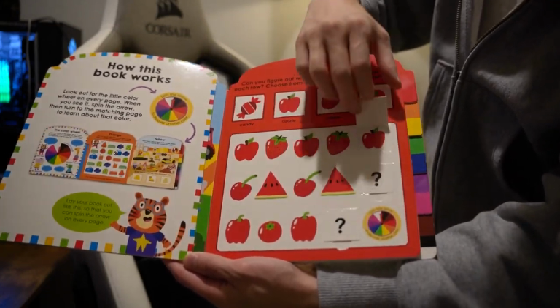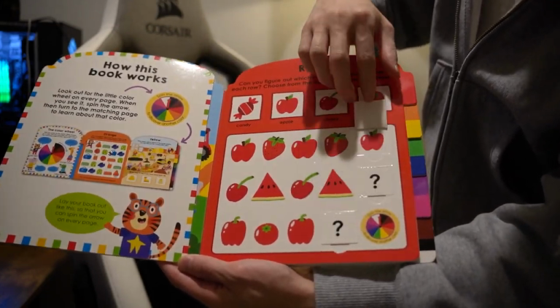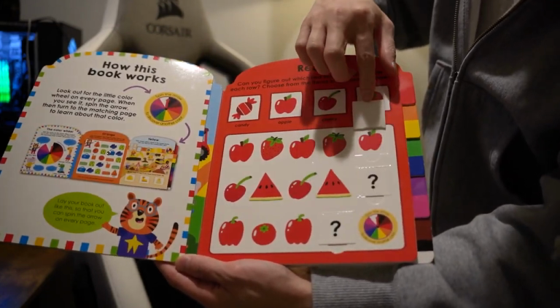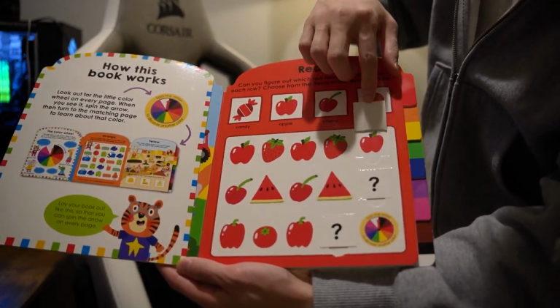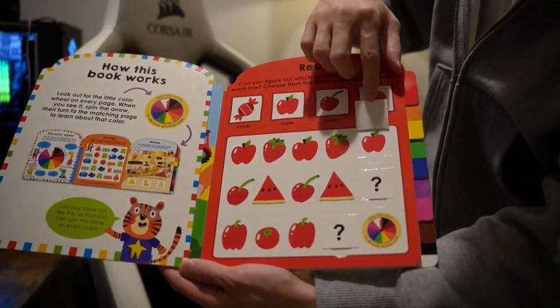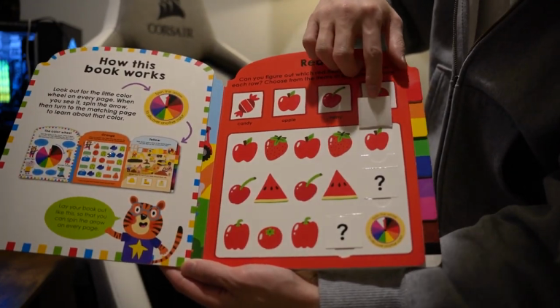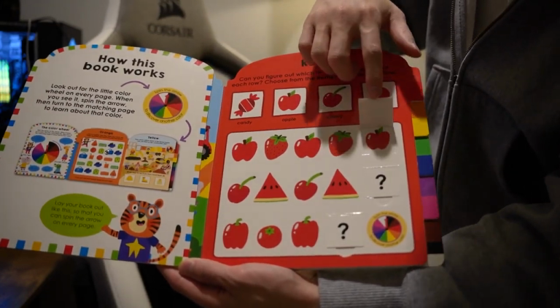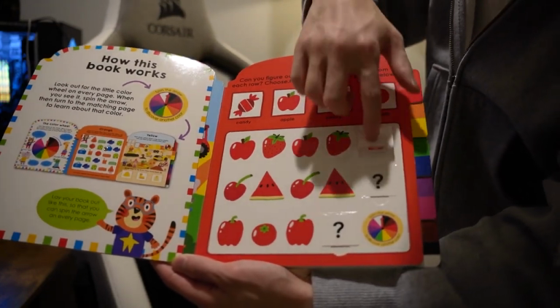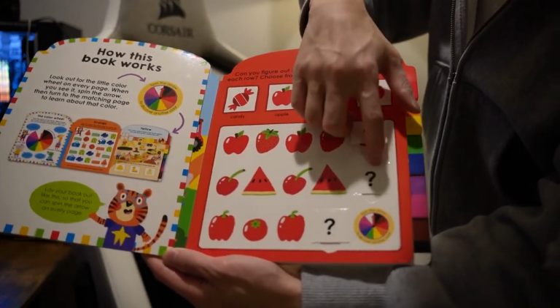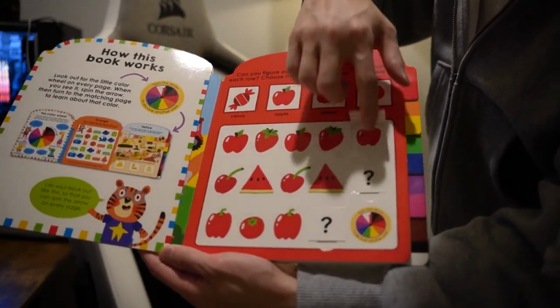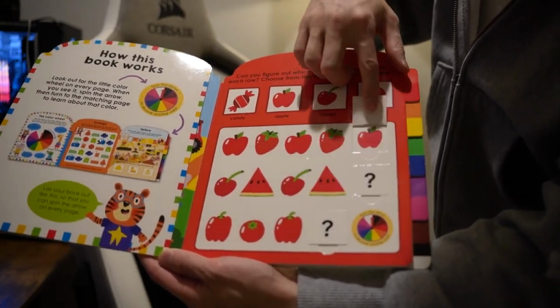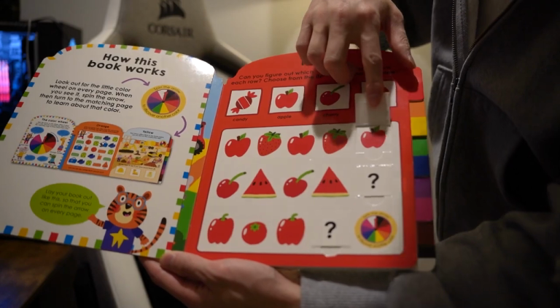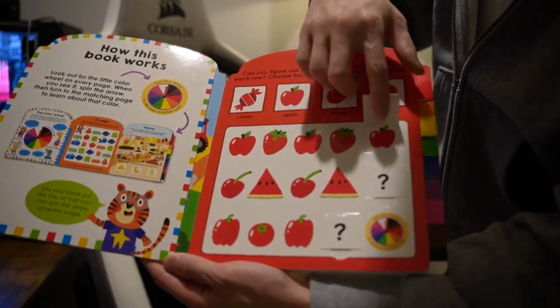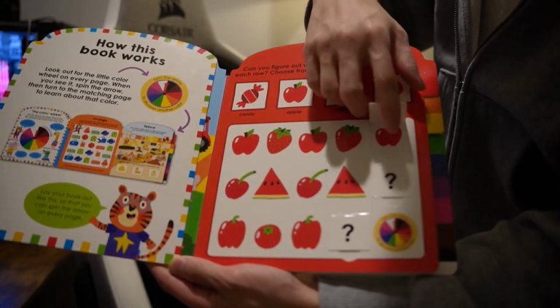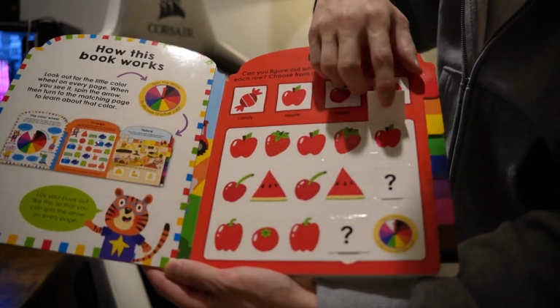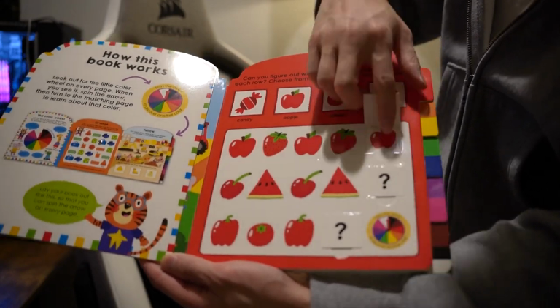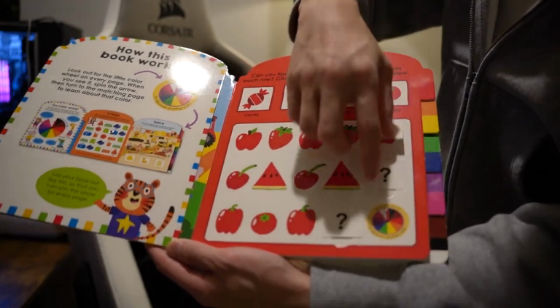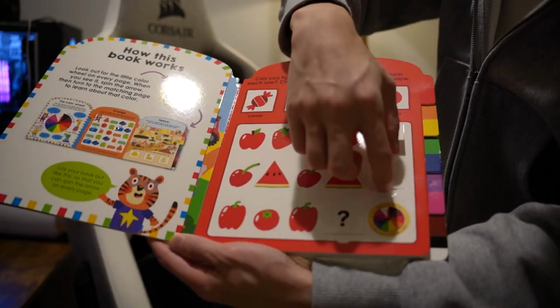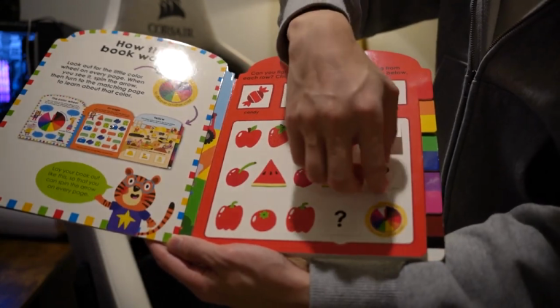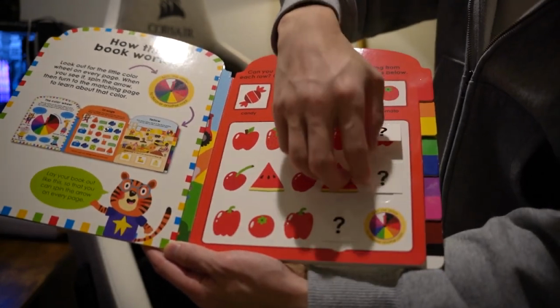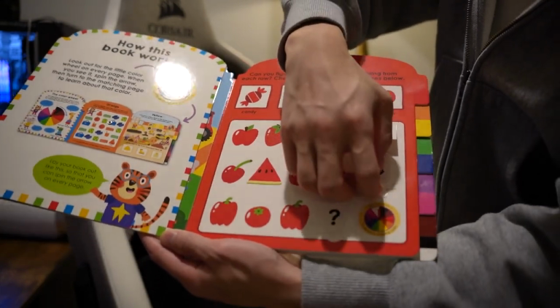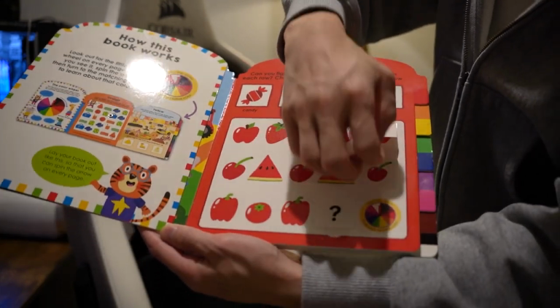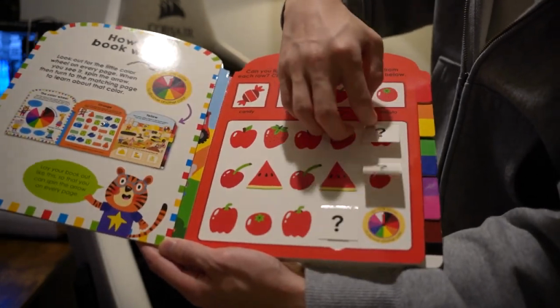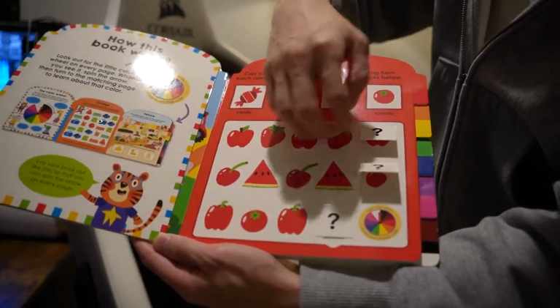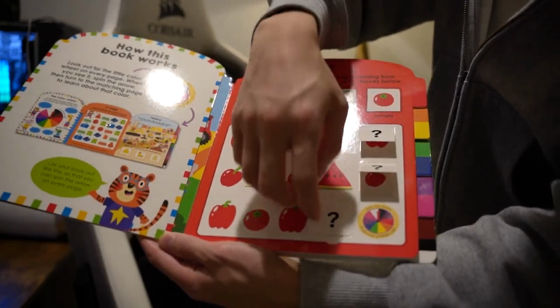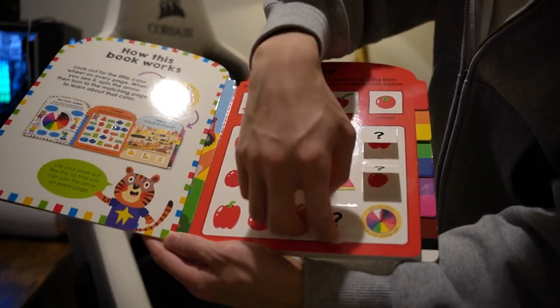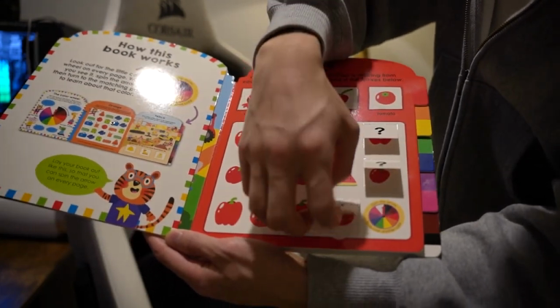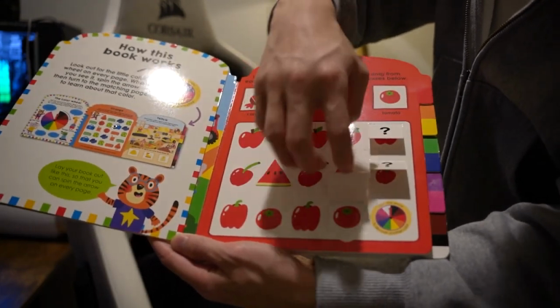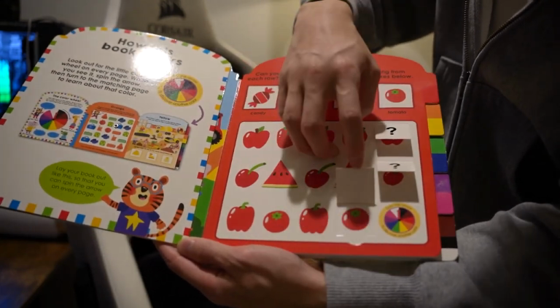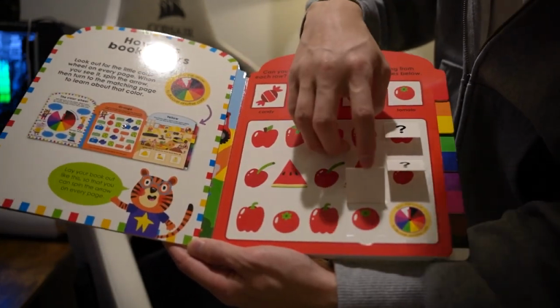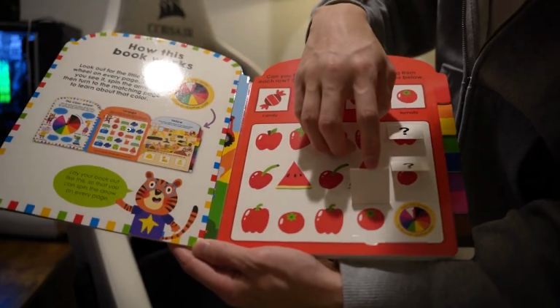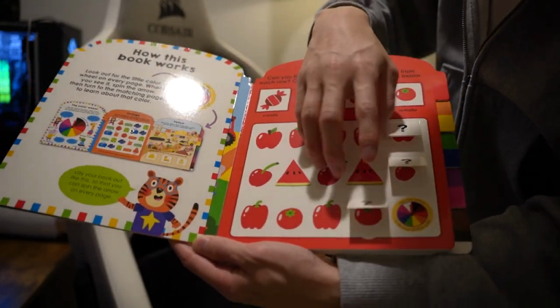And there's also flaps here. My daughter loves pulling up flaps in different books and exploring.